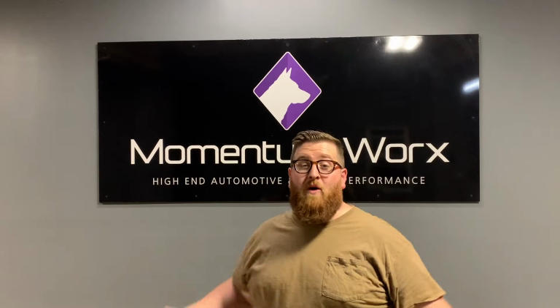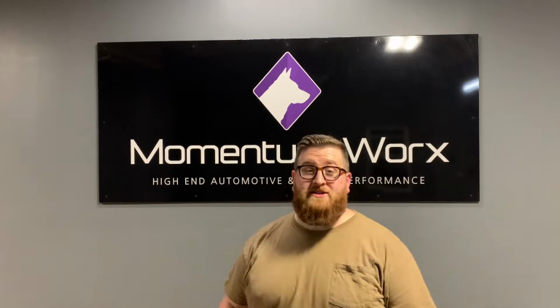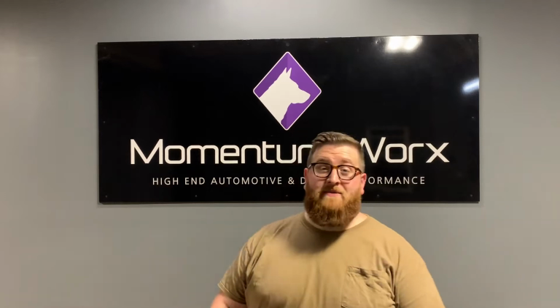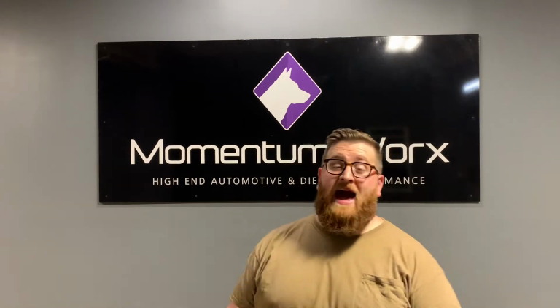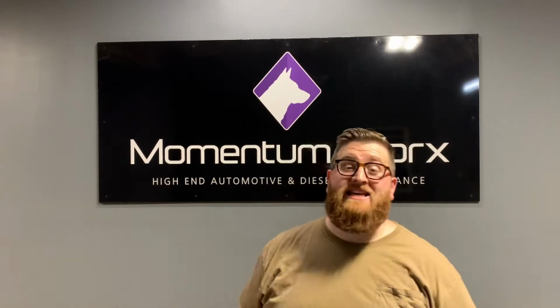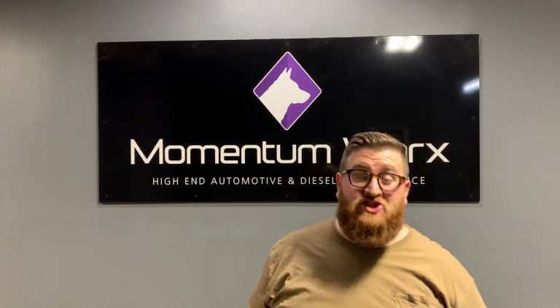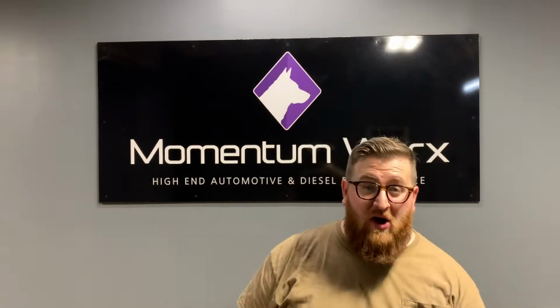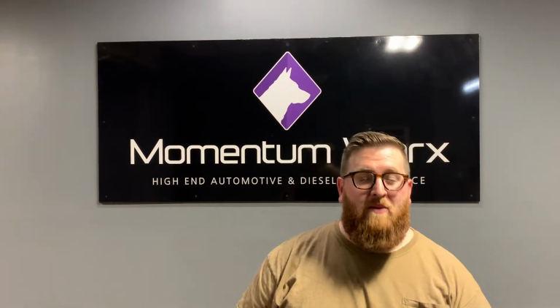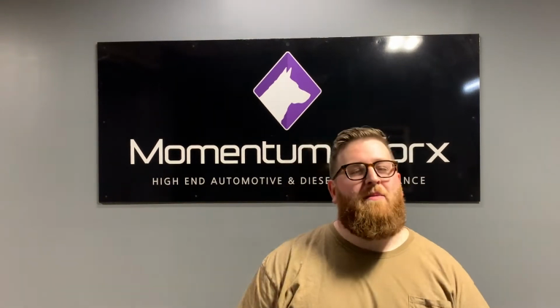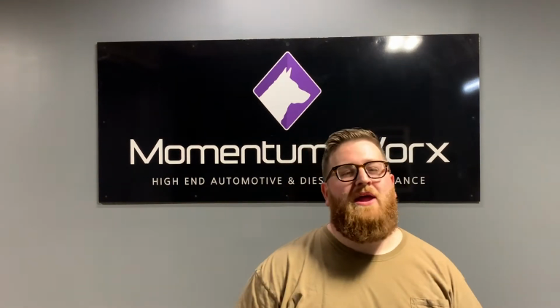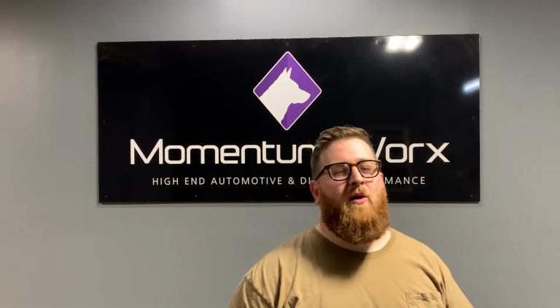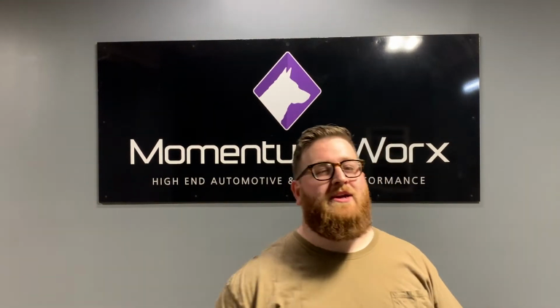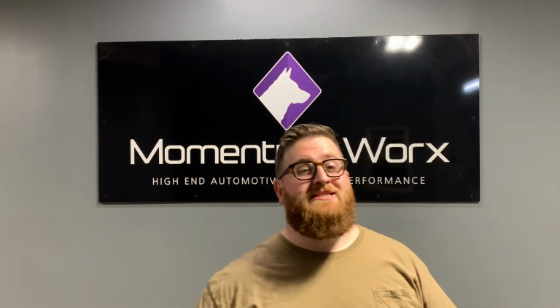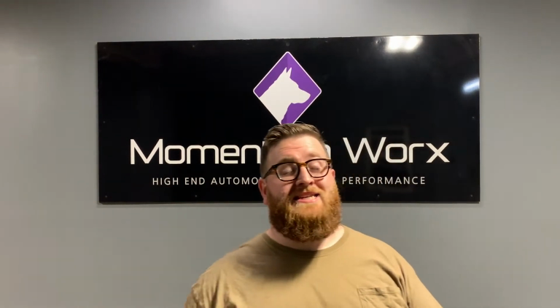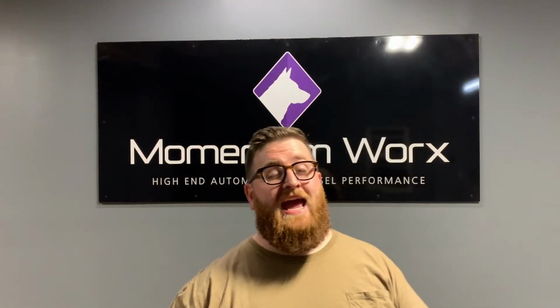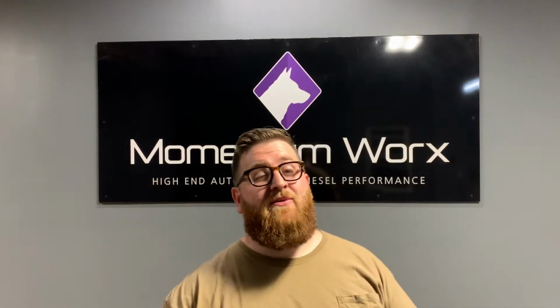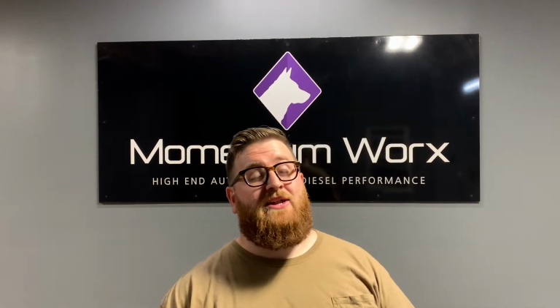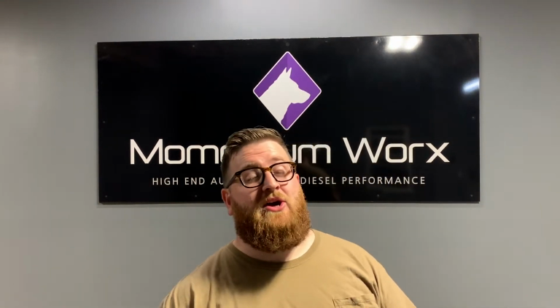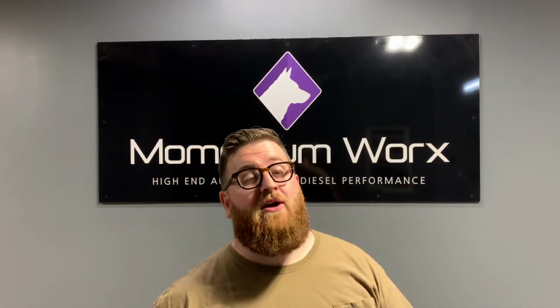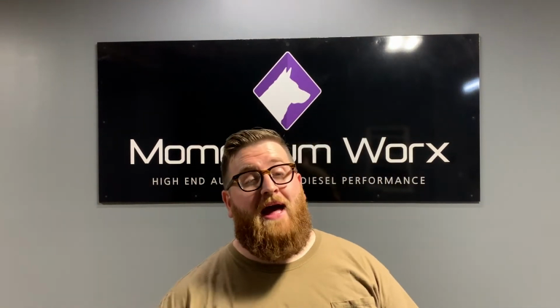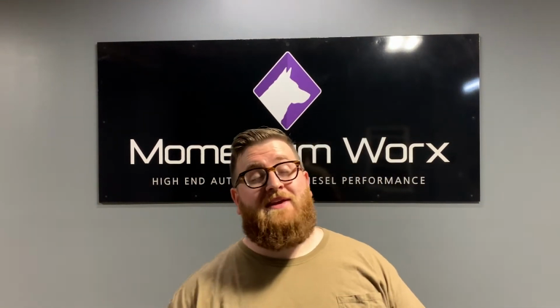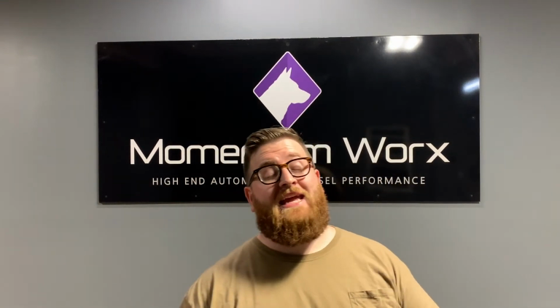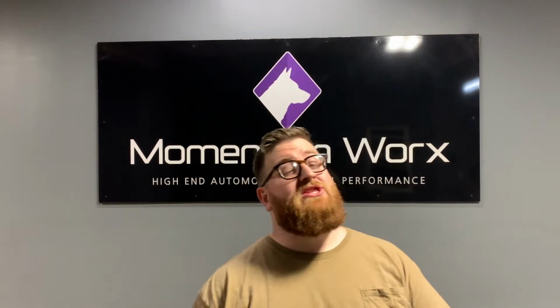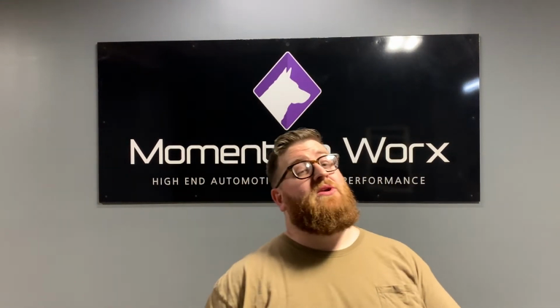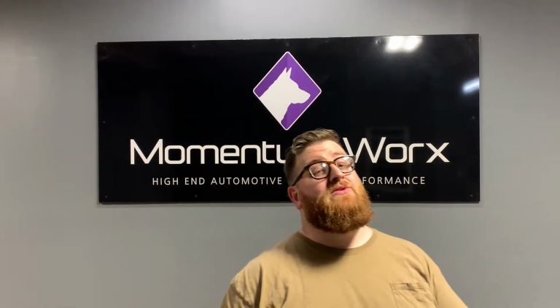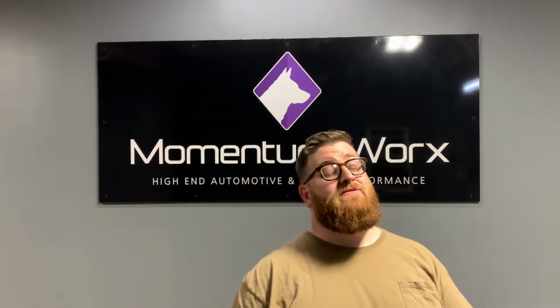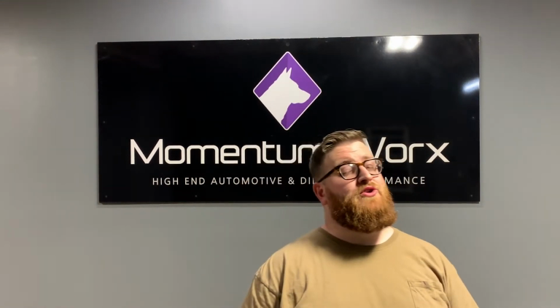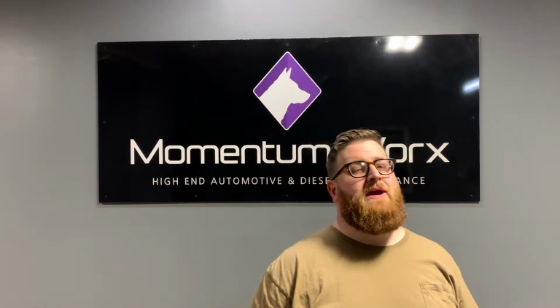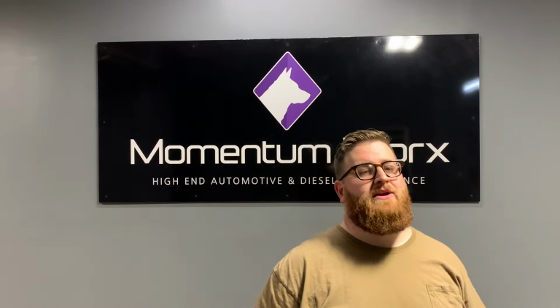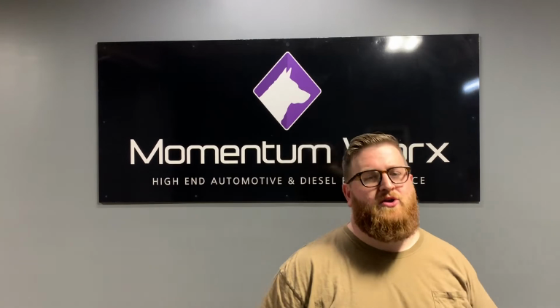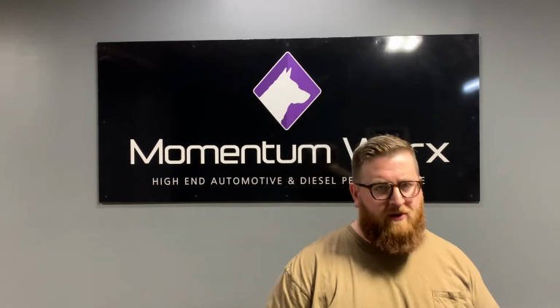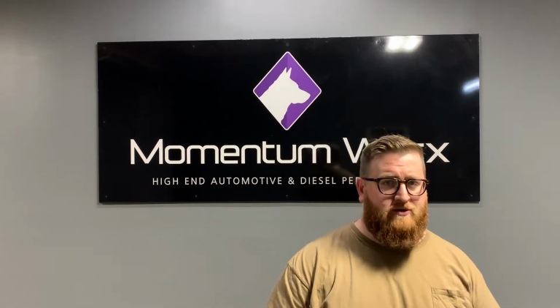What's up, guys? Joe at Momentum Works. Today, we're going to talk about the internals of journal bearing turbos.